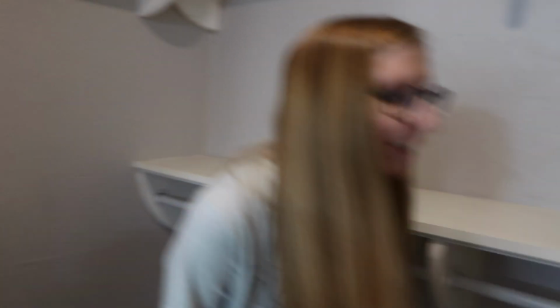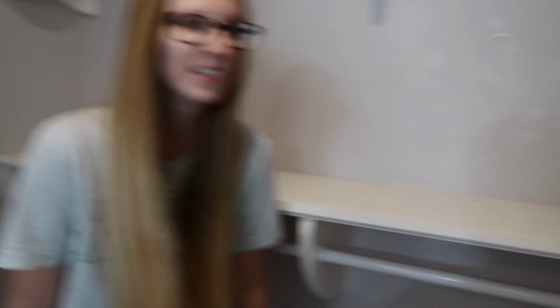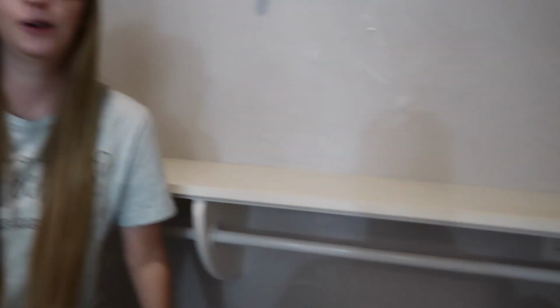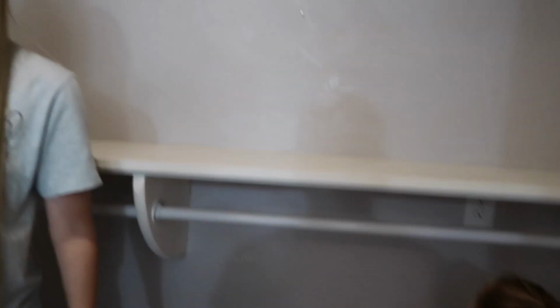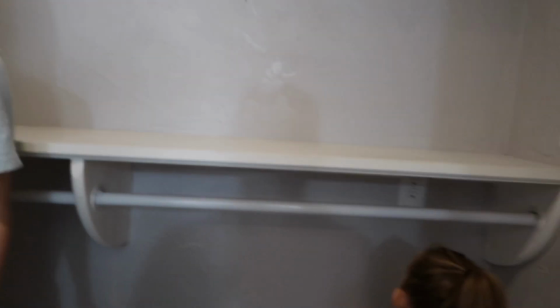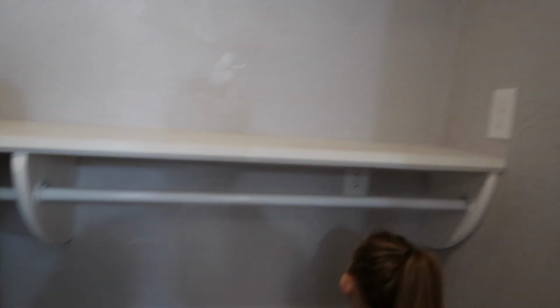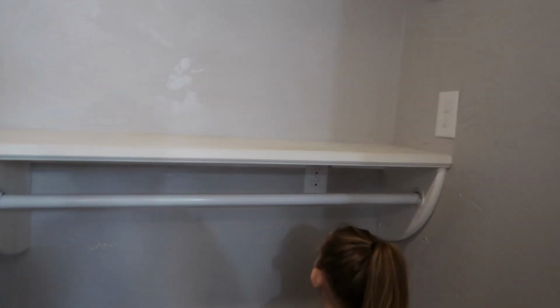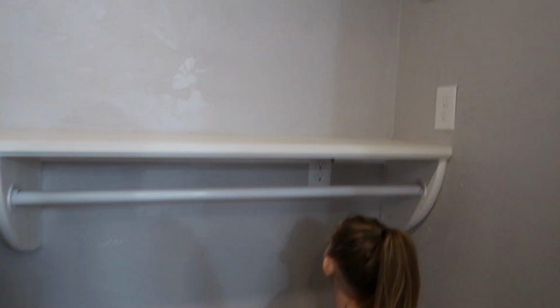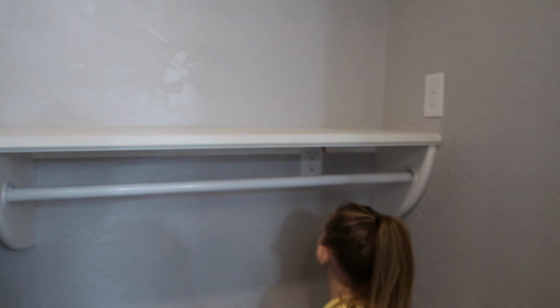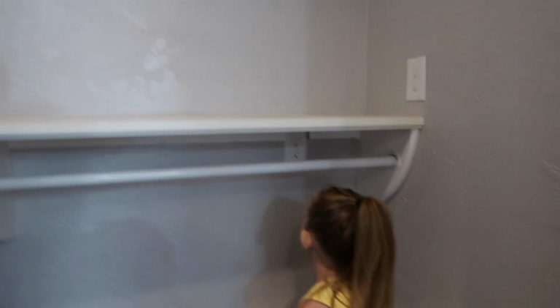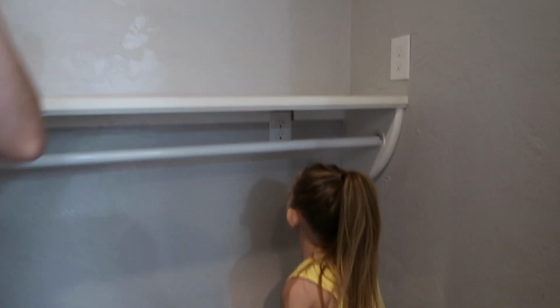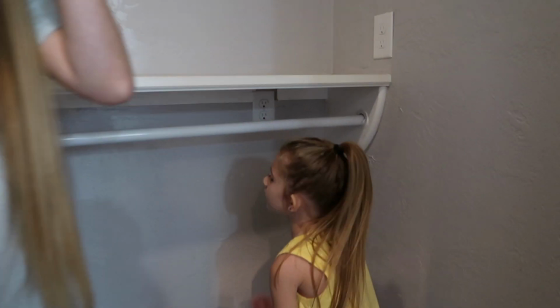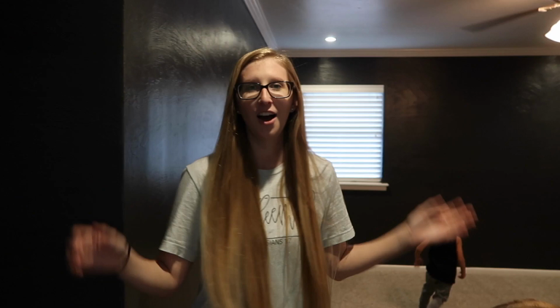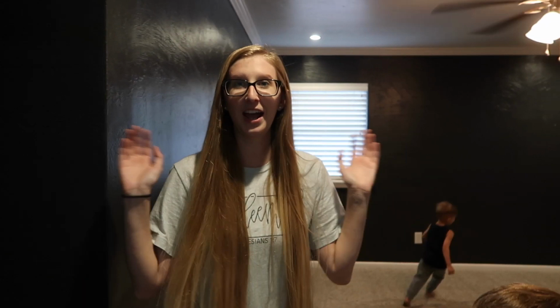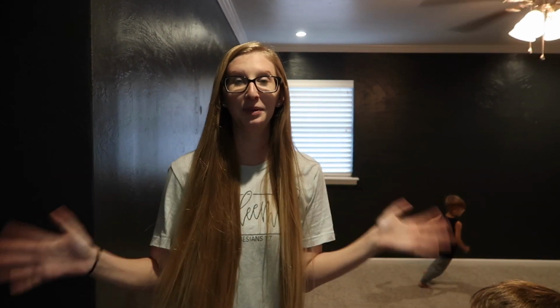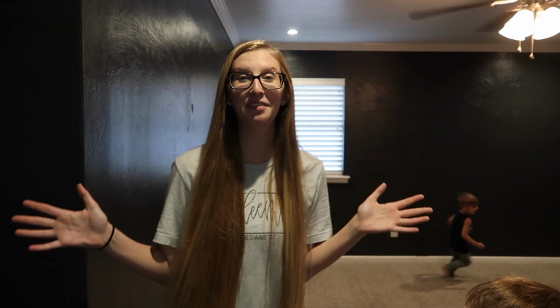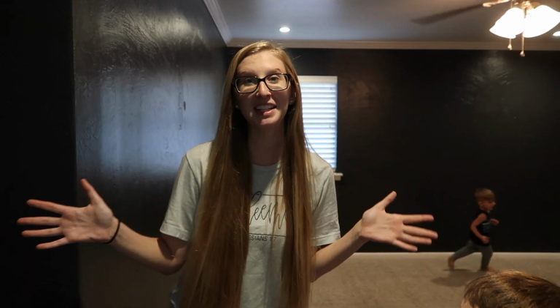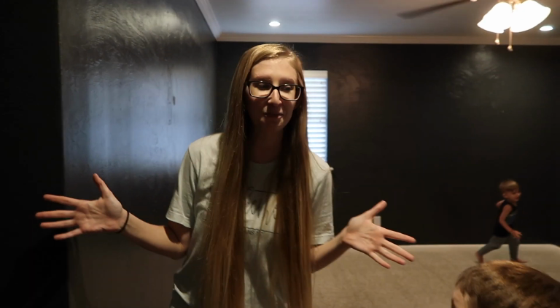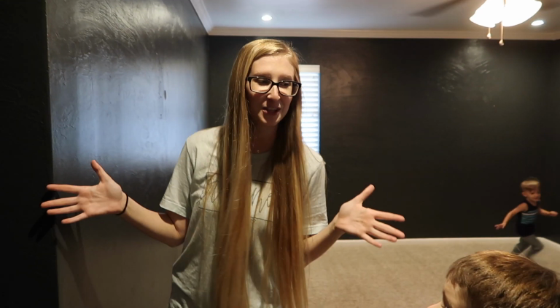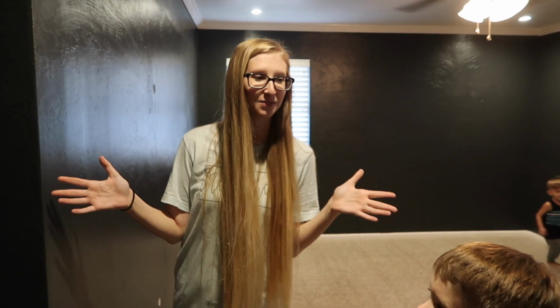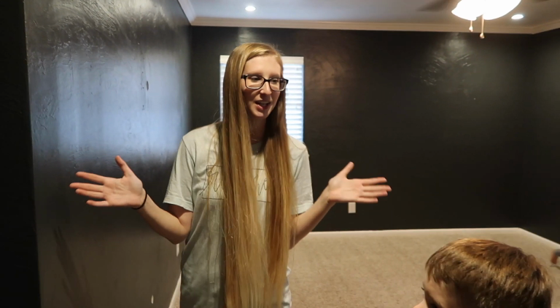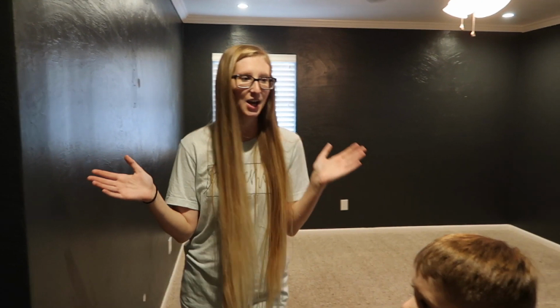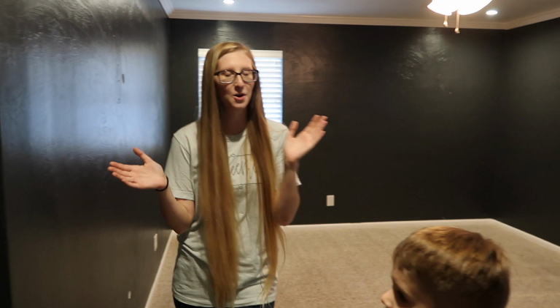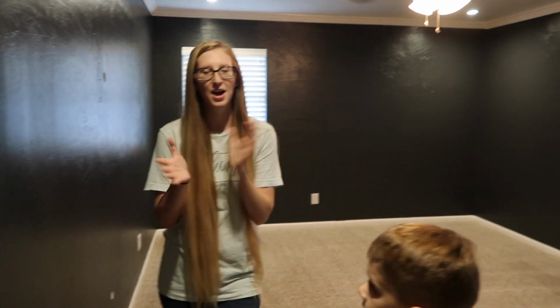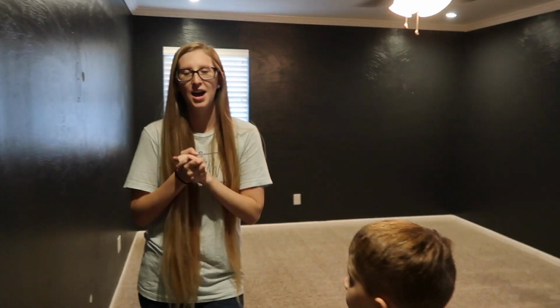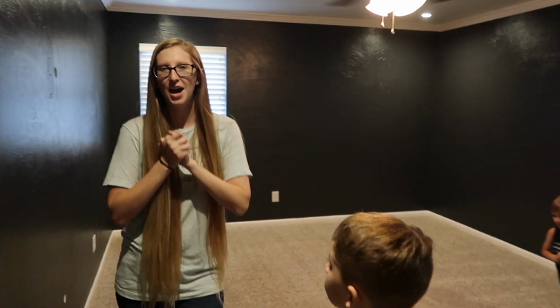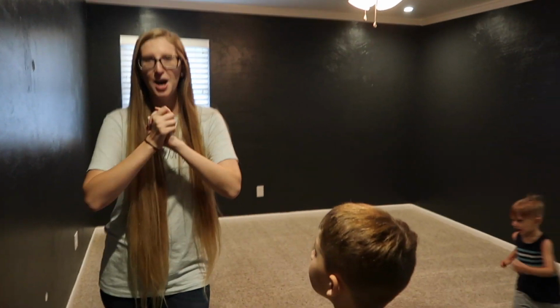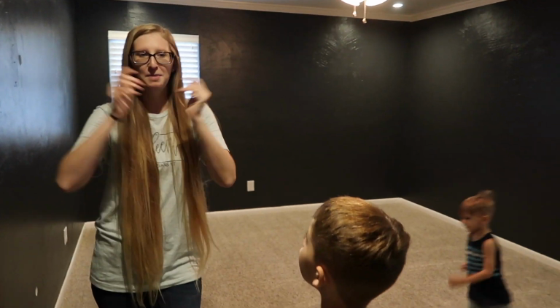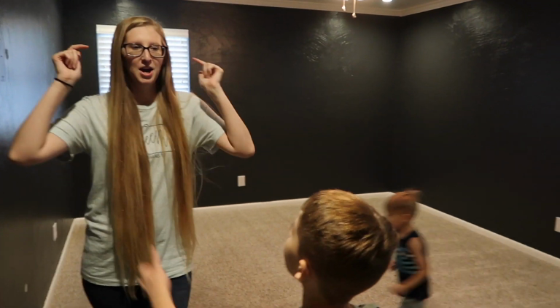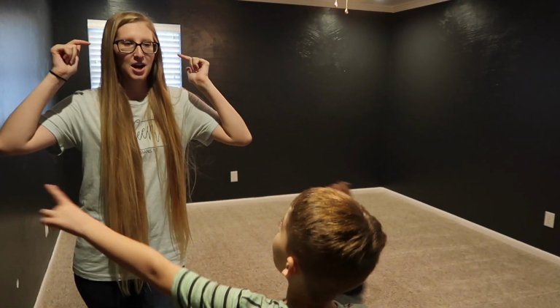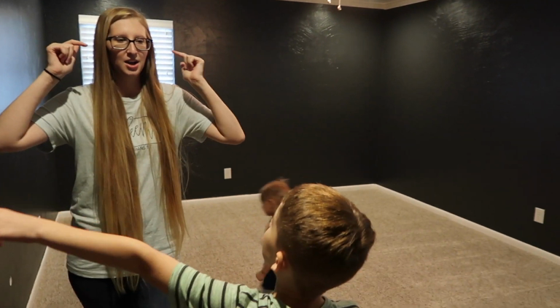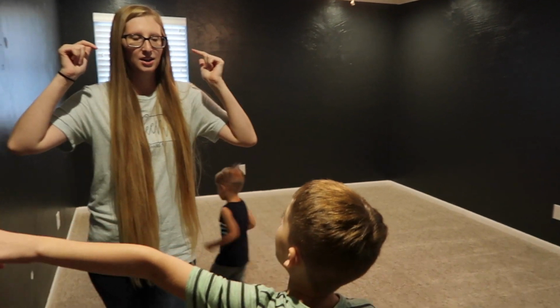There are outlets in here — that's cool! Okay, I believe that's it for this video. Oh wait — the upstairs!